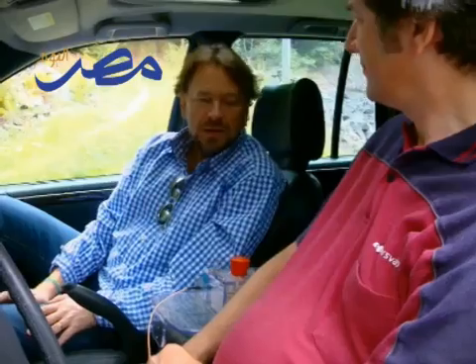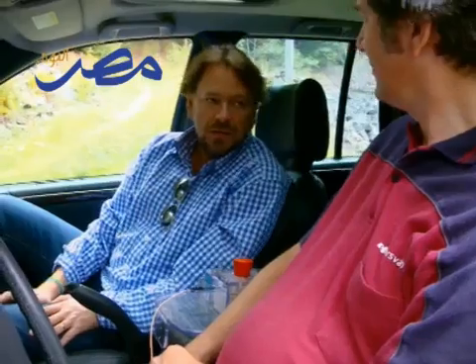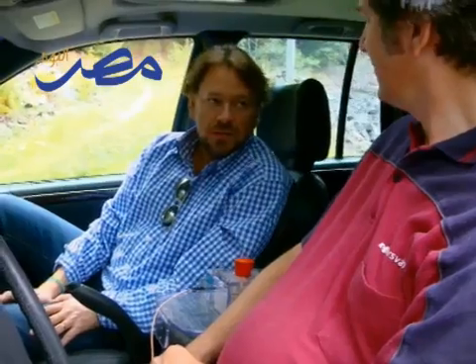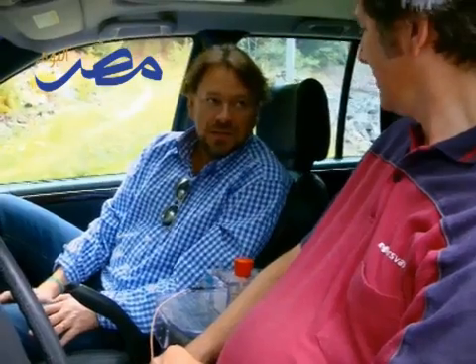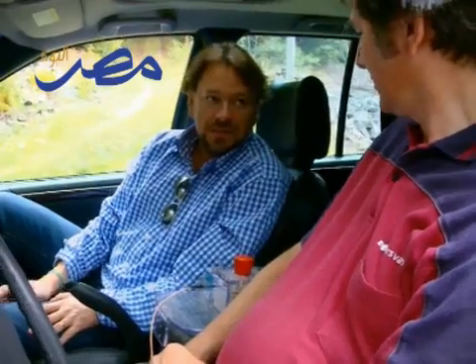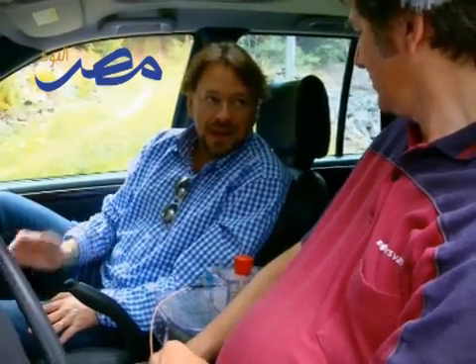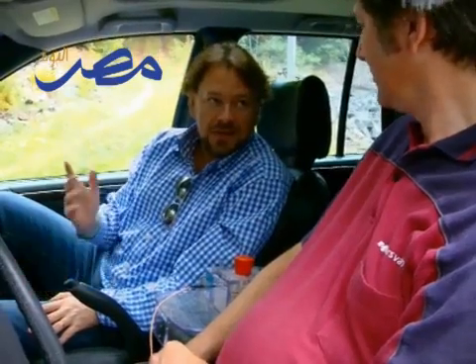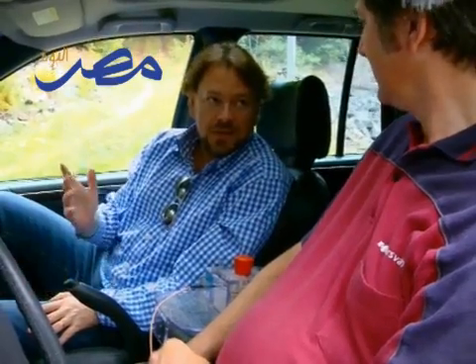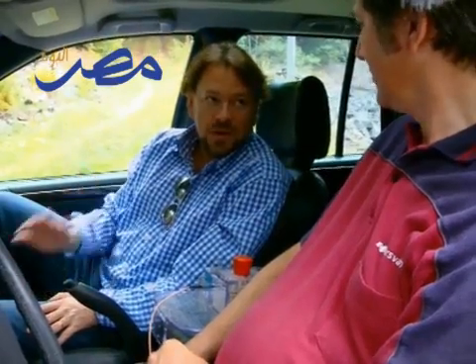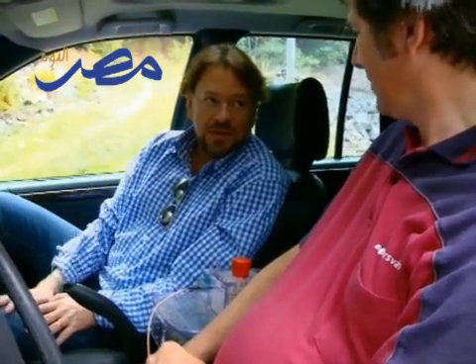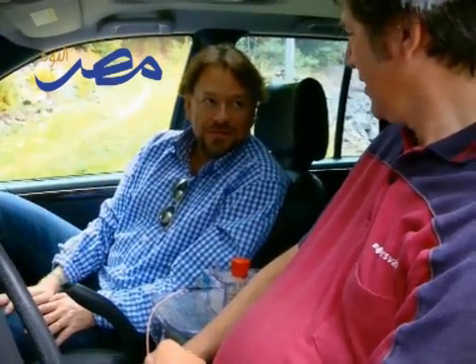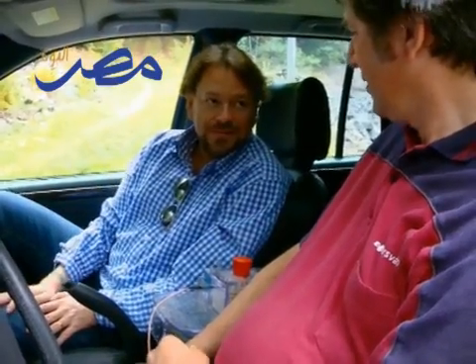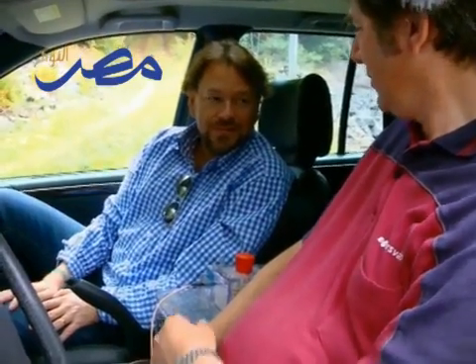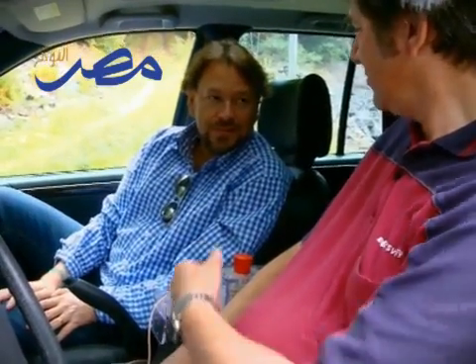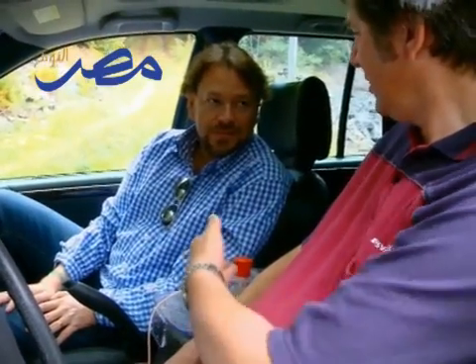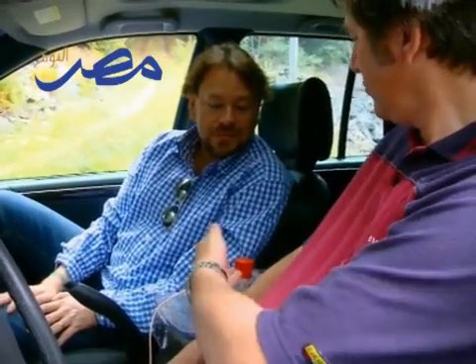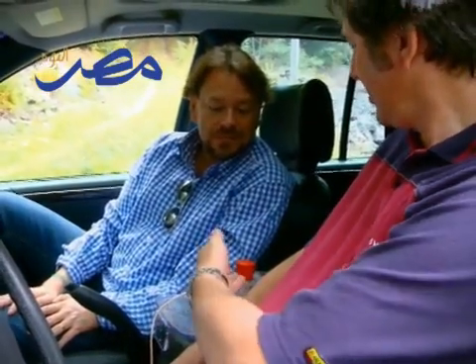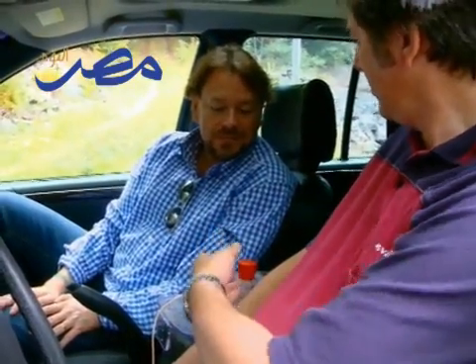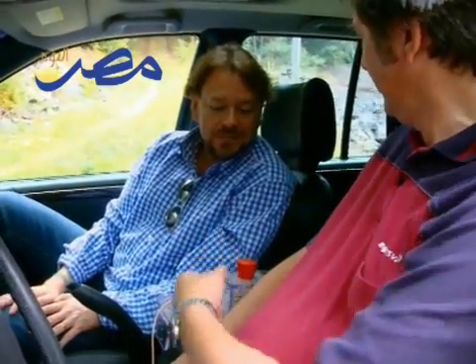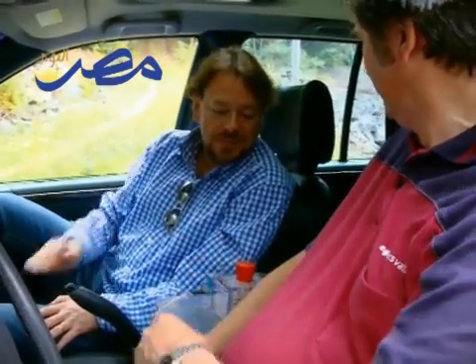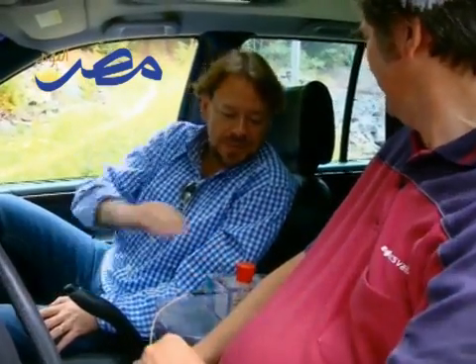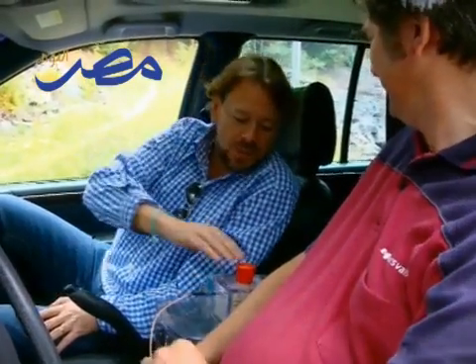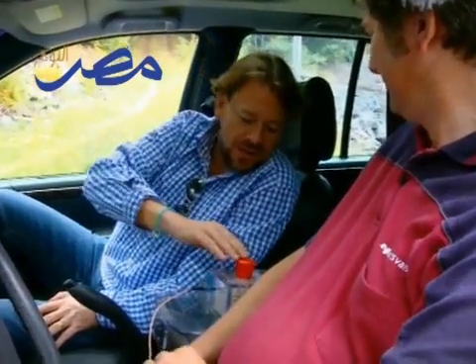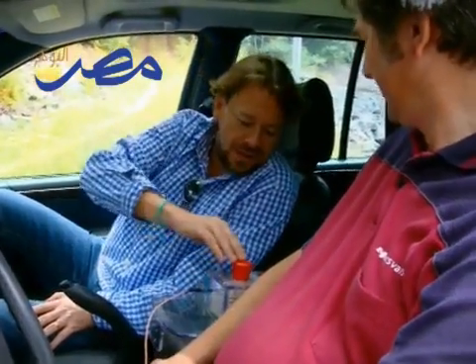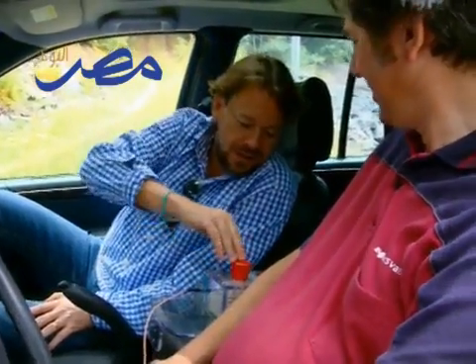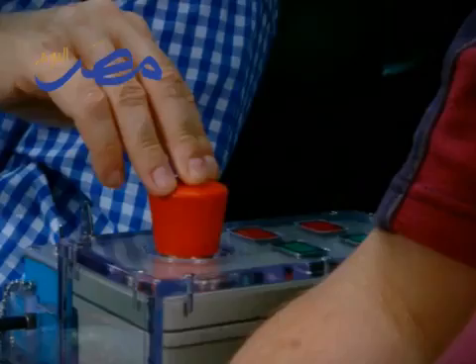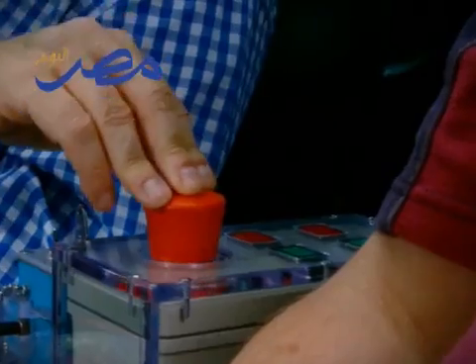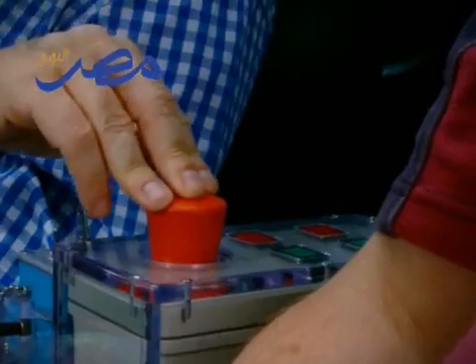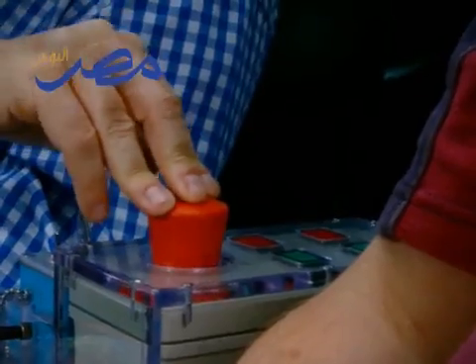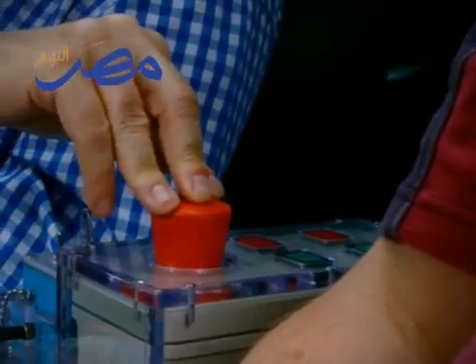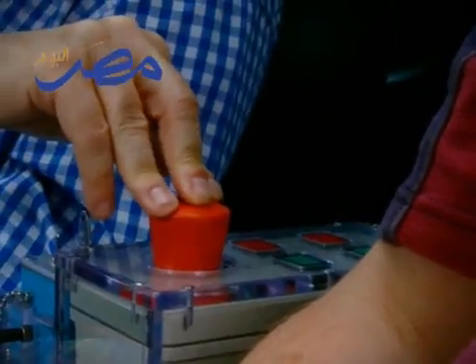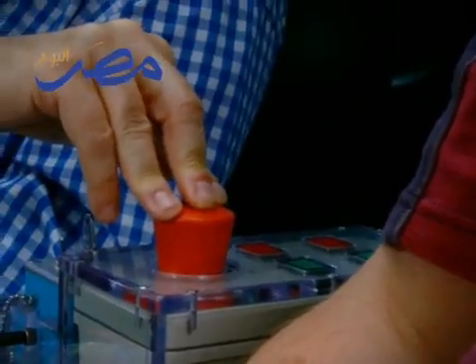So, Justine, how does this work then? Try and push that one. This one here, okay. Yeah, go ahead. There you go.